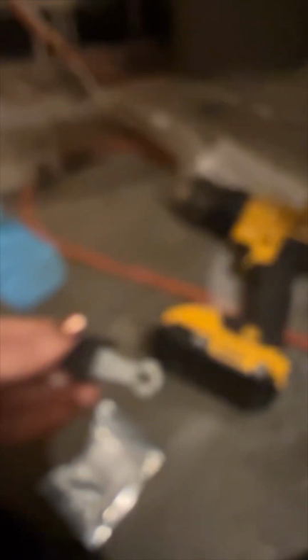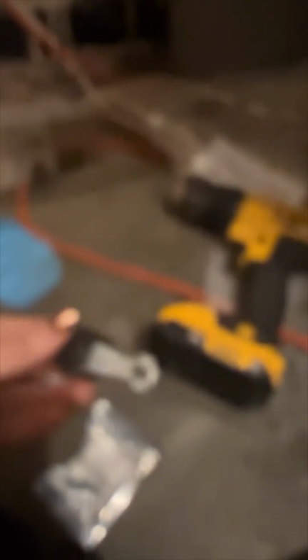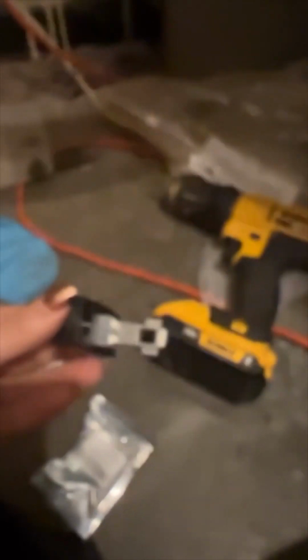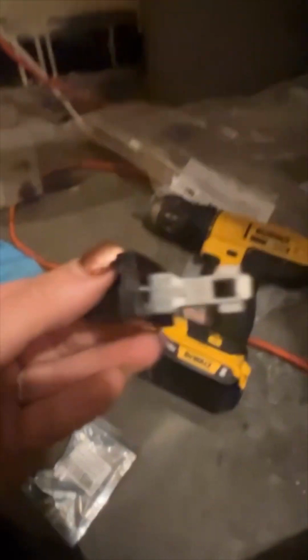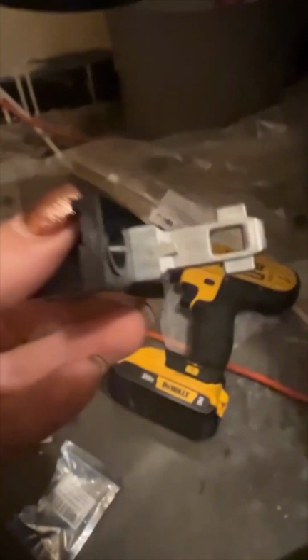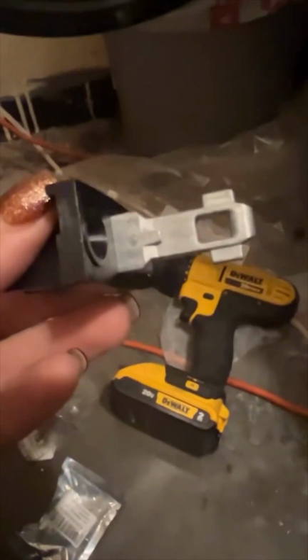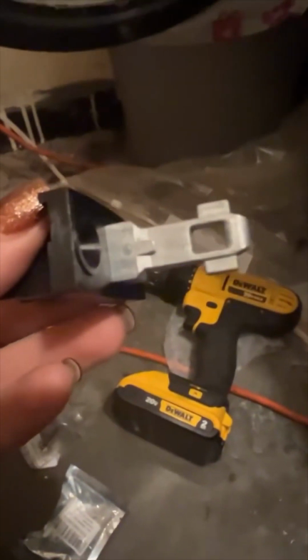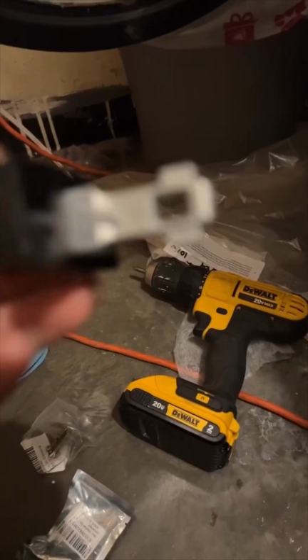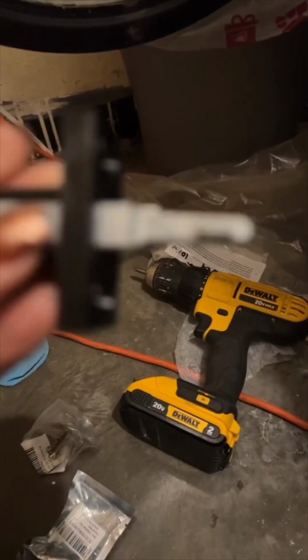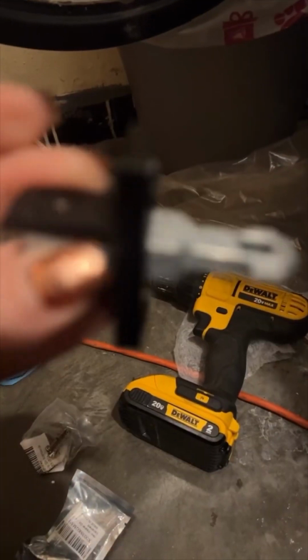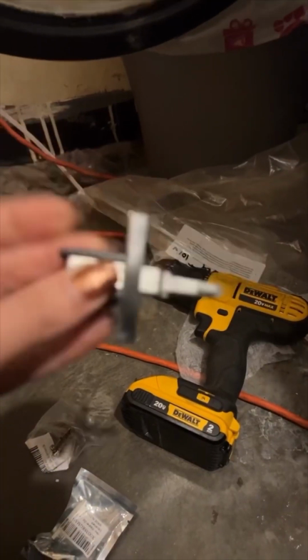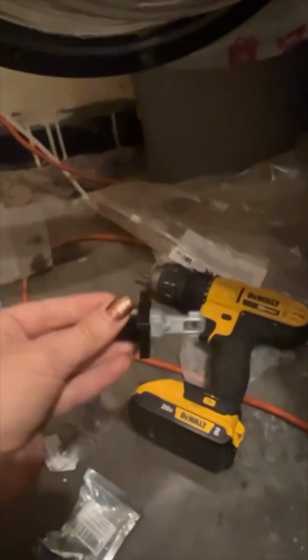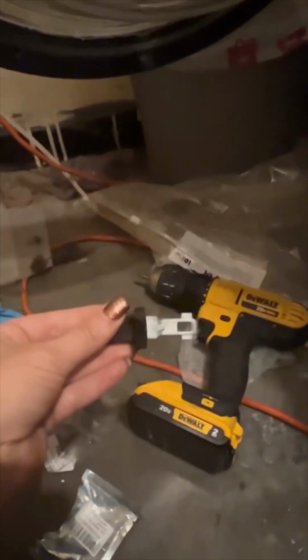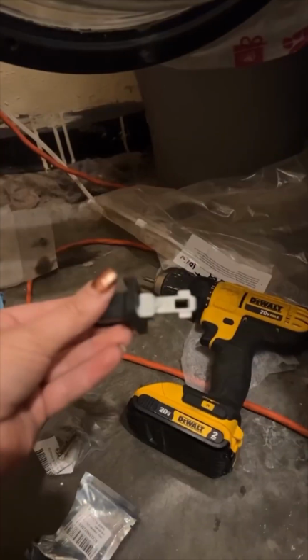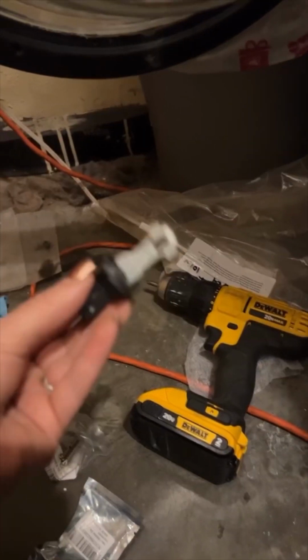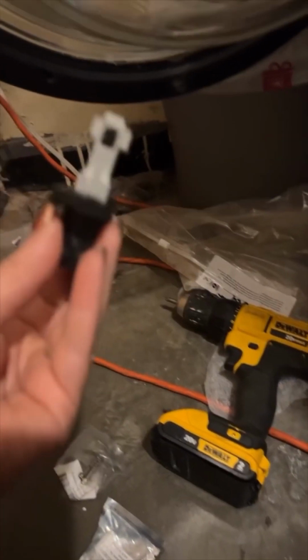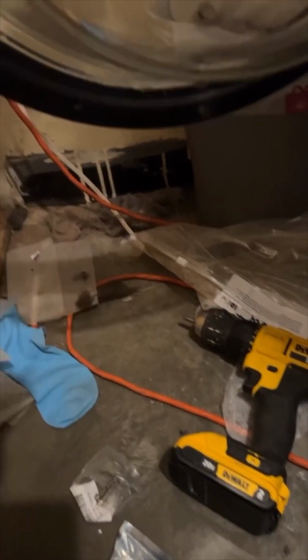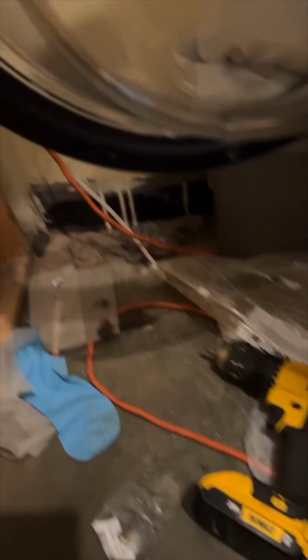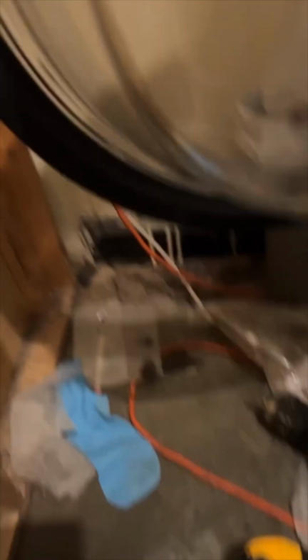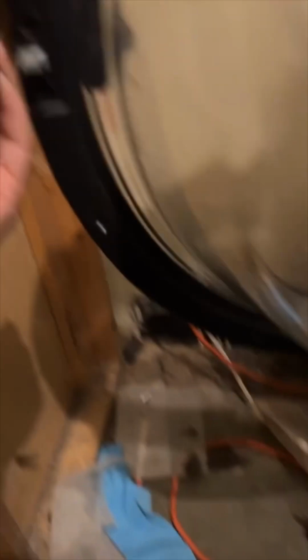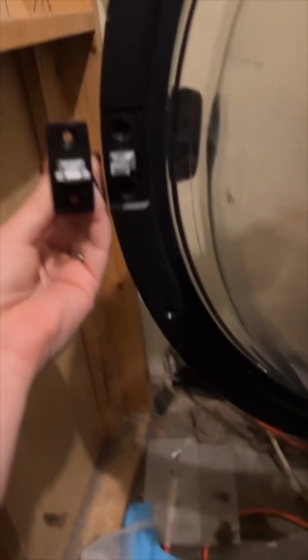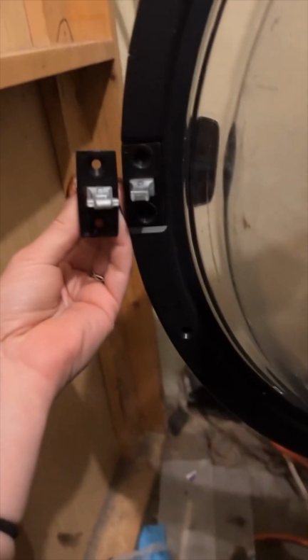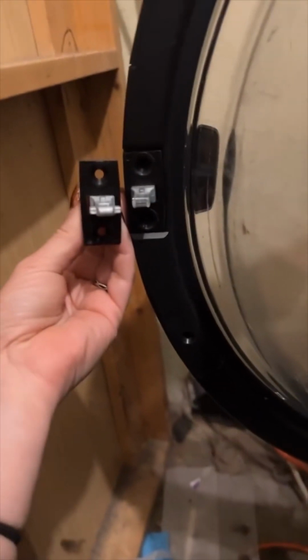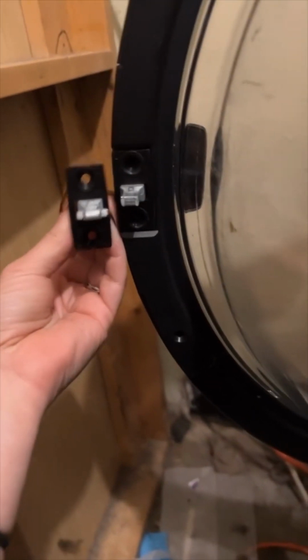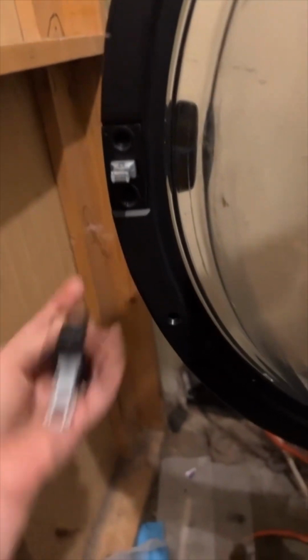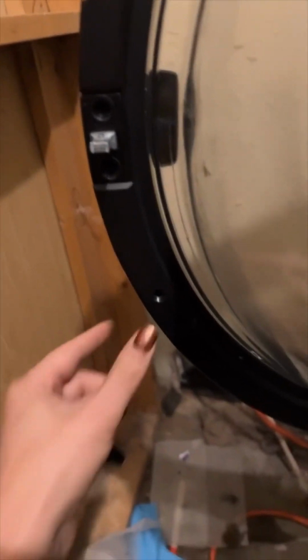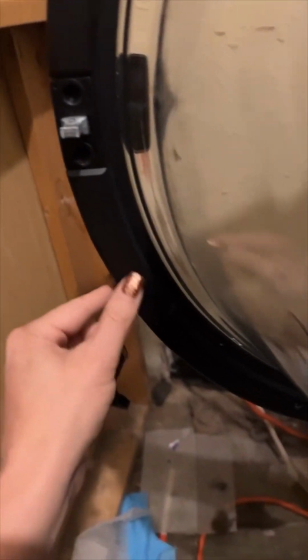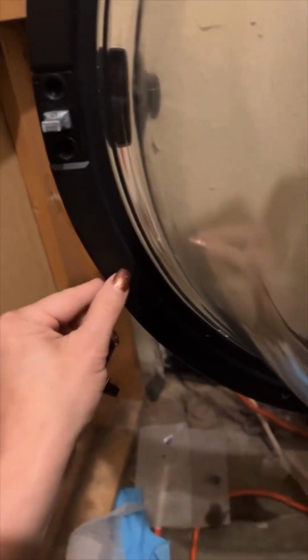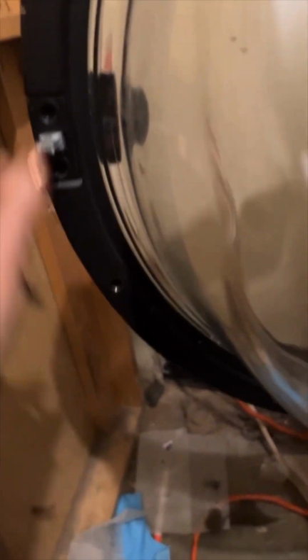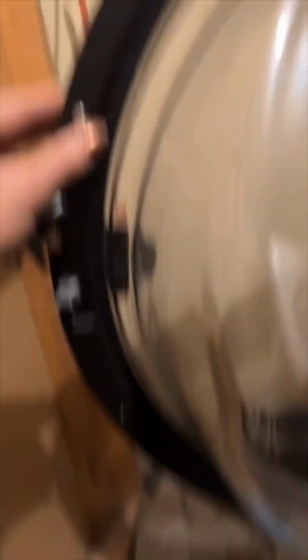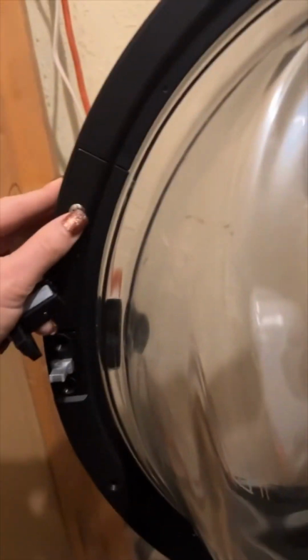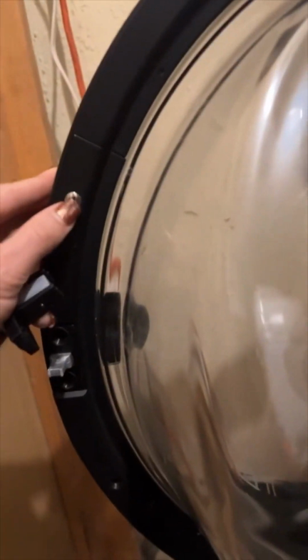So, I've ordered this new part, and we're going to get it in there. But first, I have to take off the door.